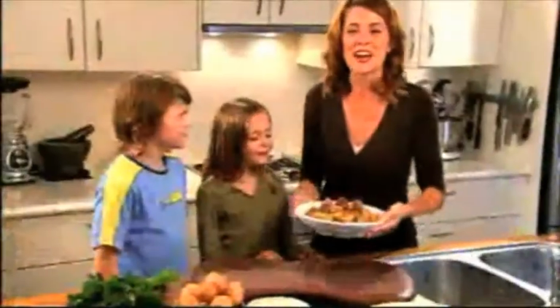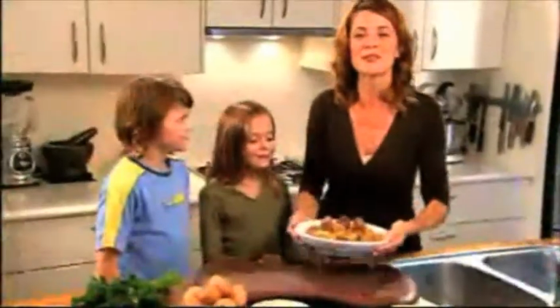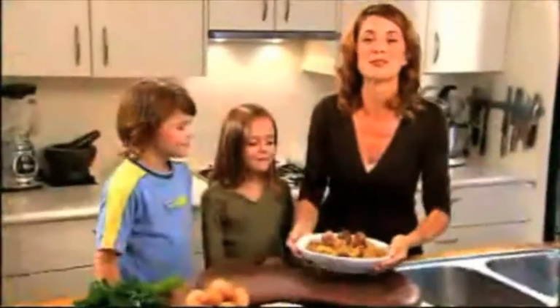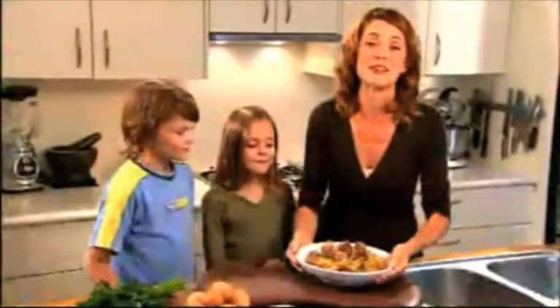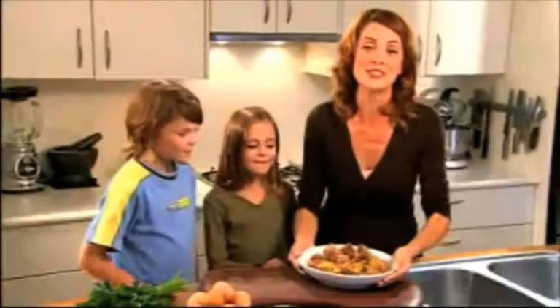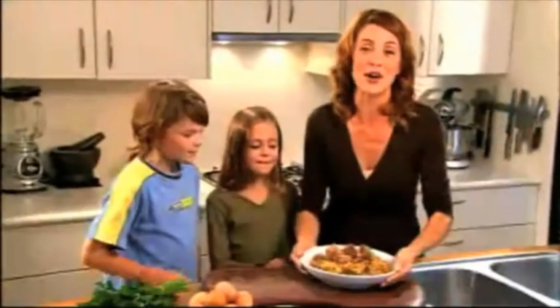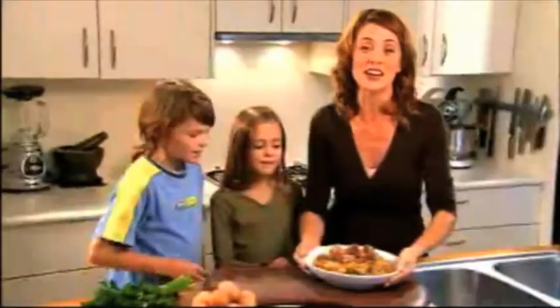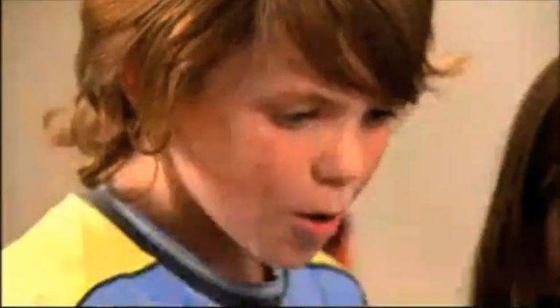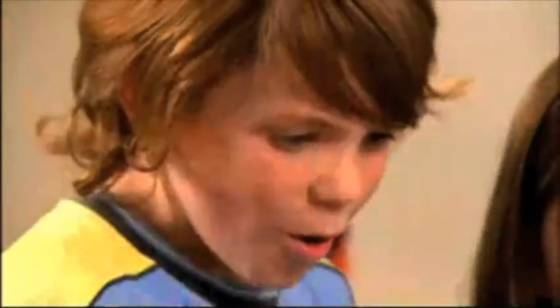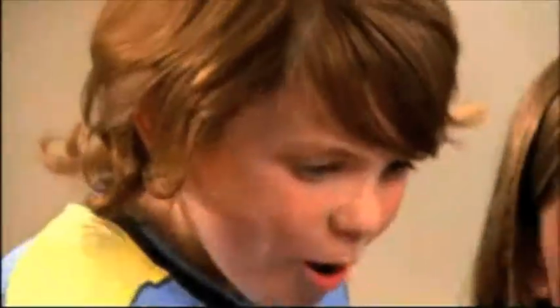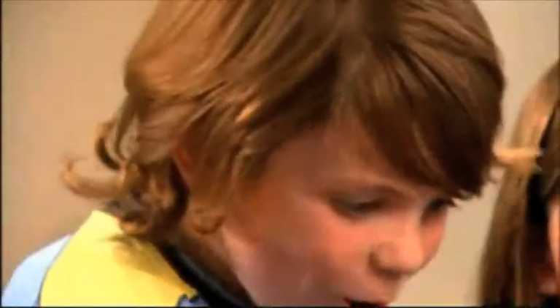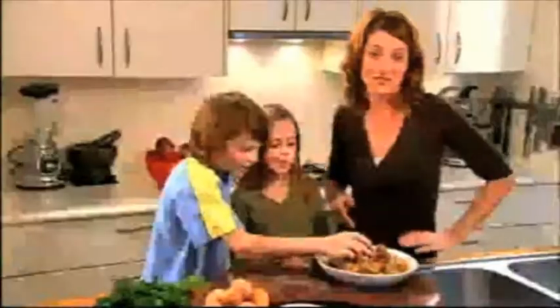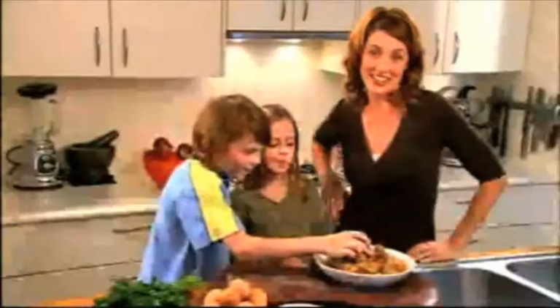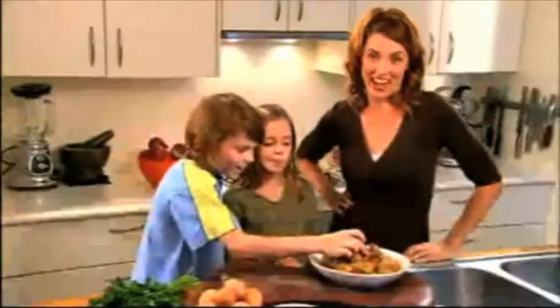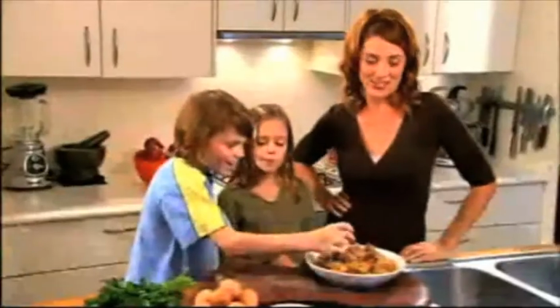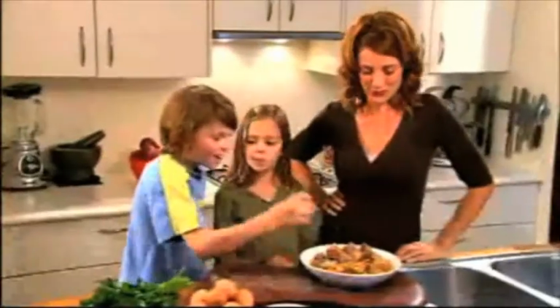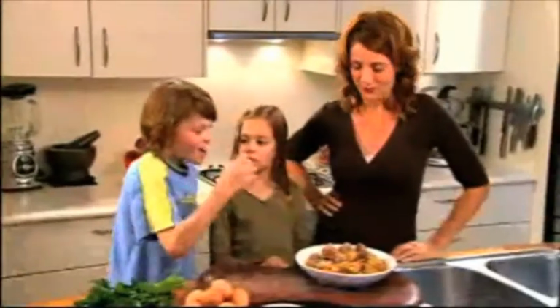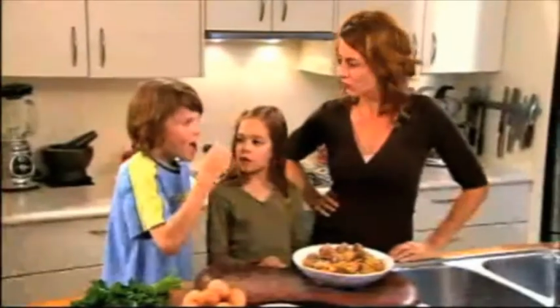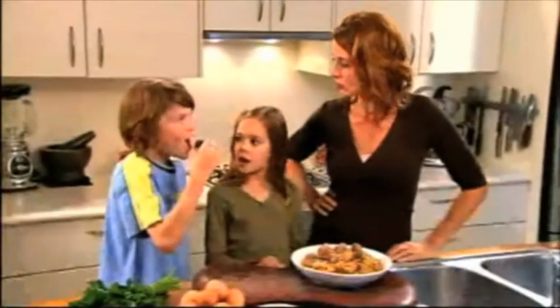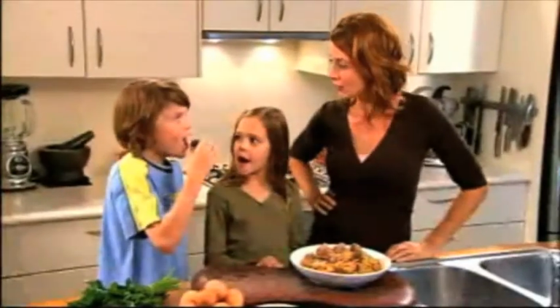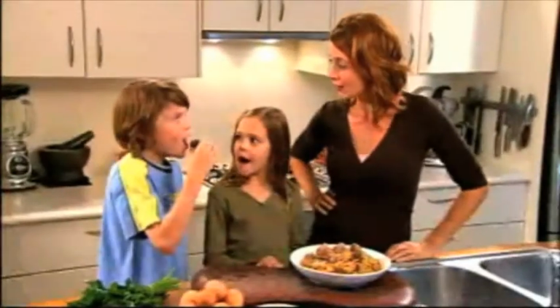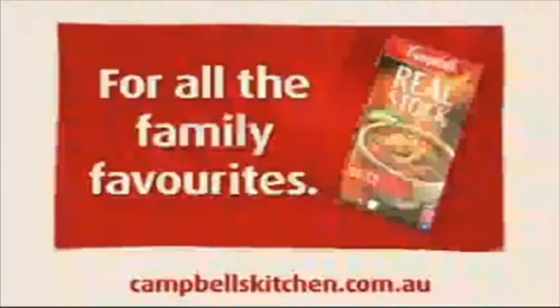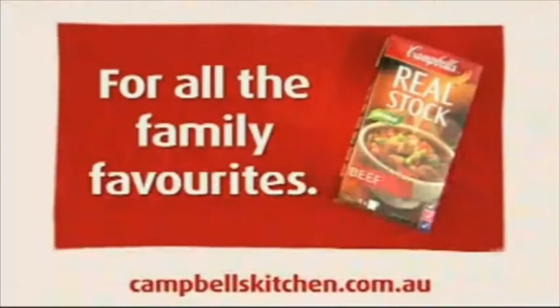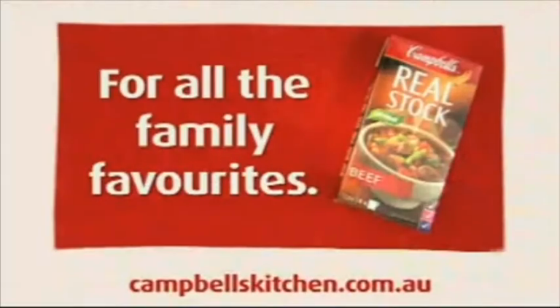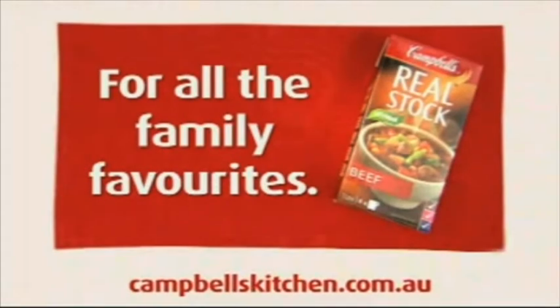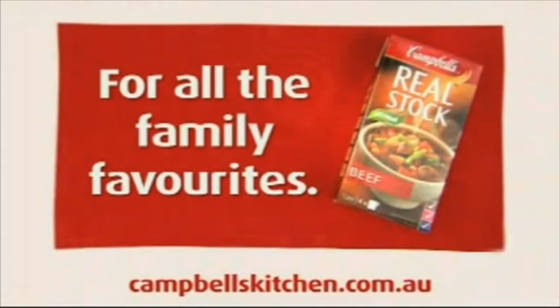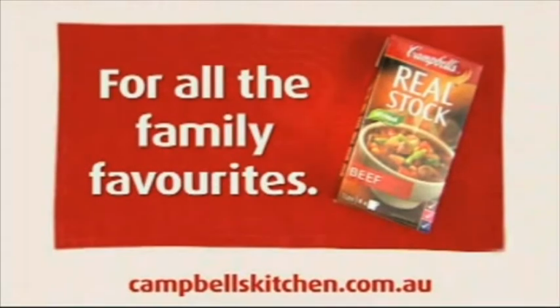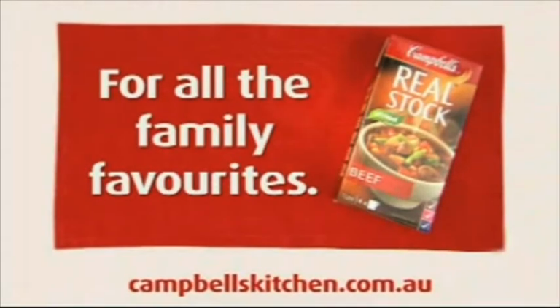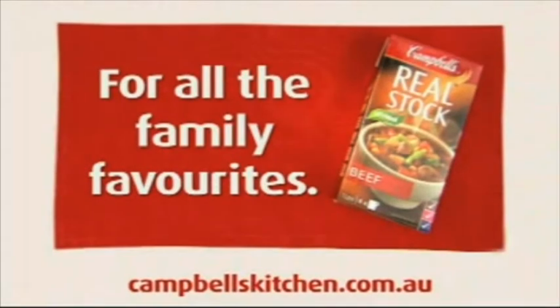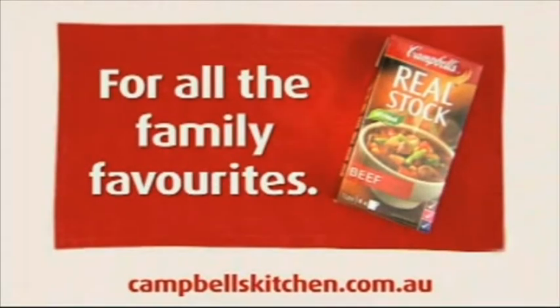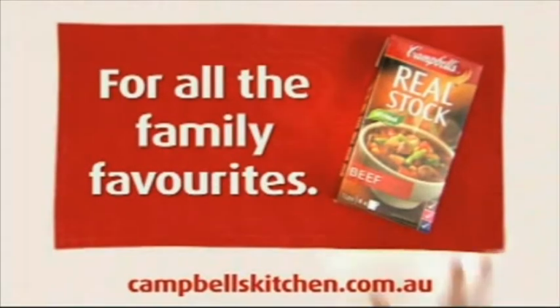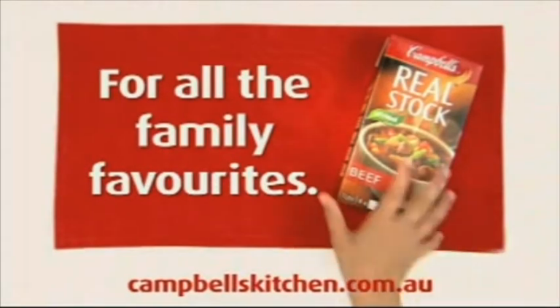Campbell's real stock — 100% natural, for all the family favourites.